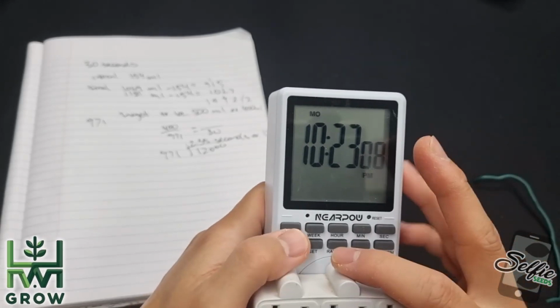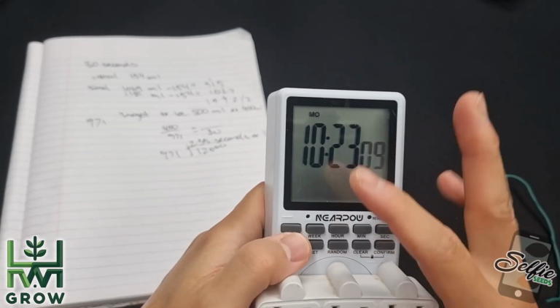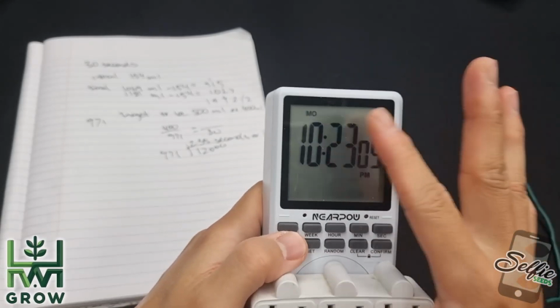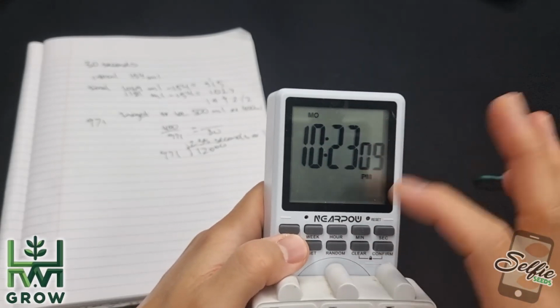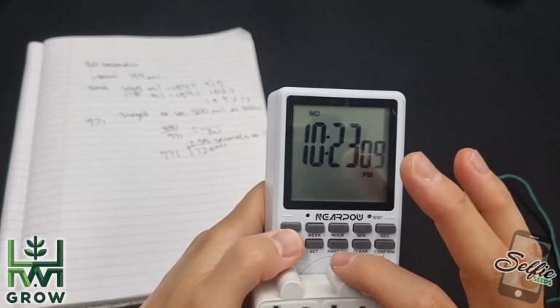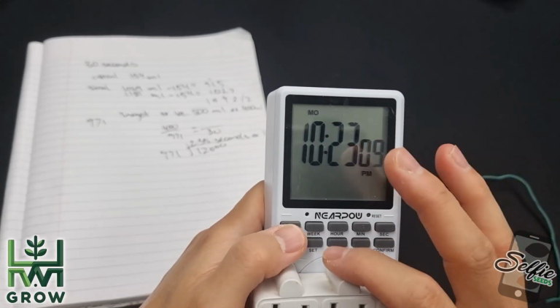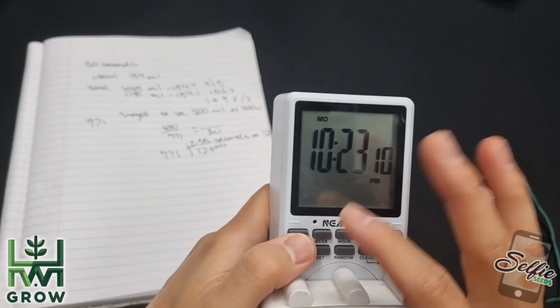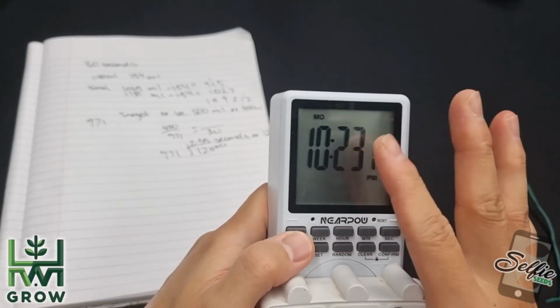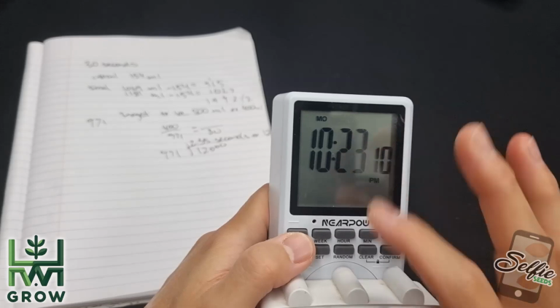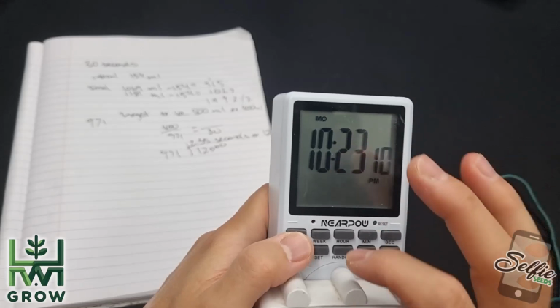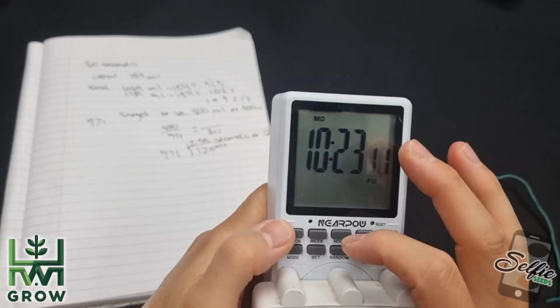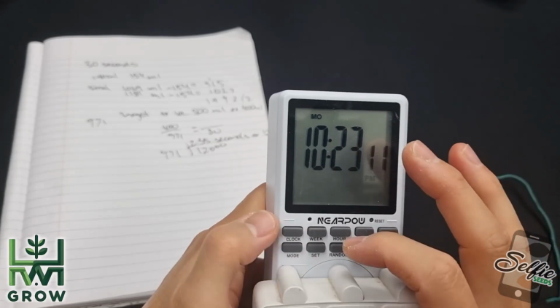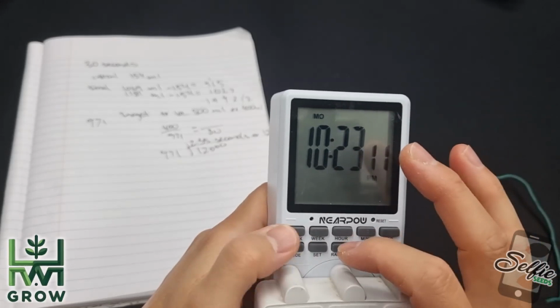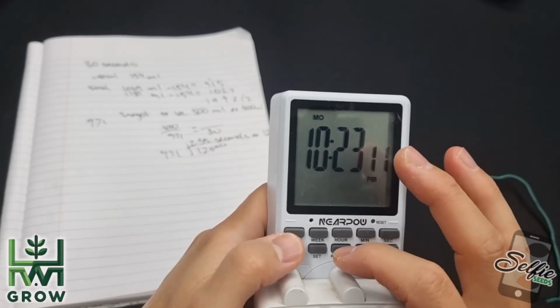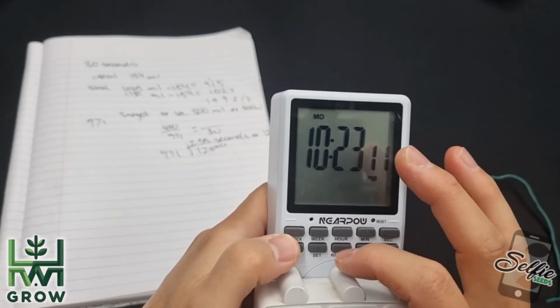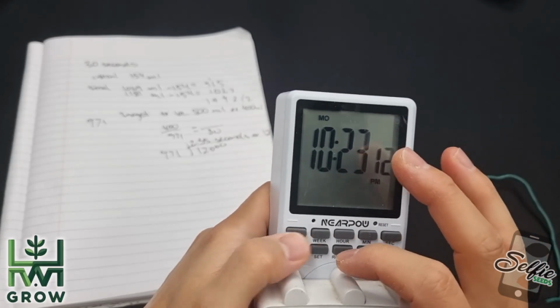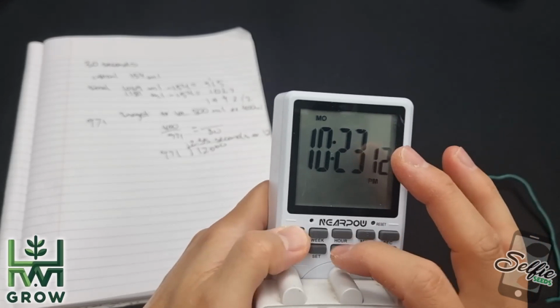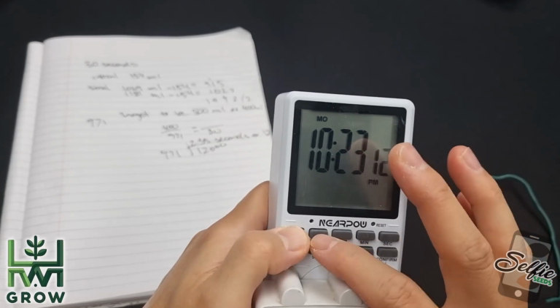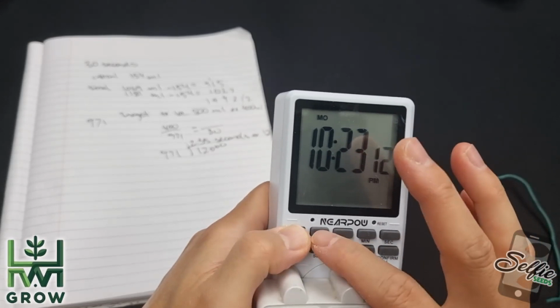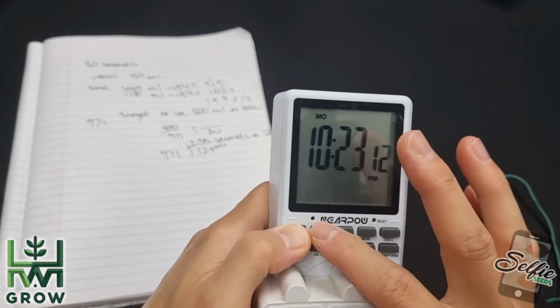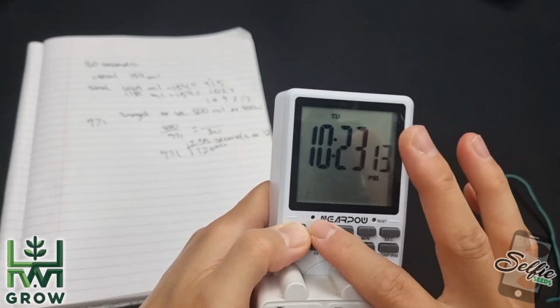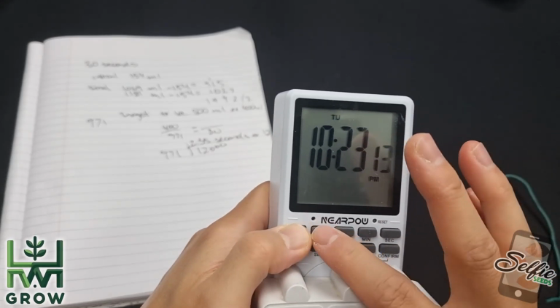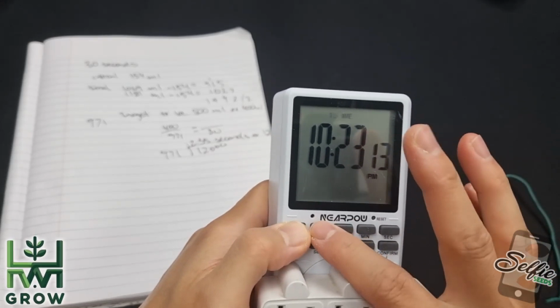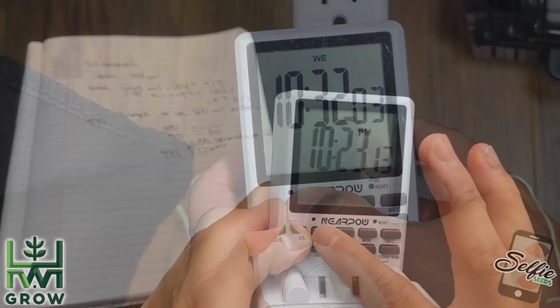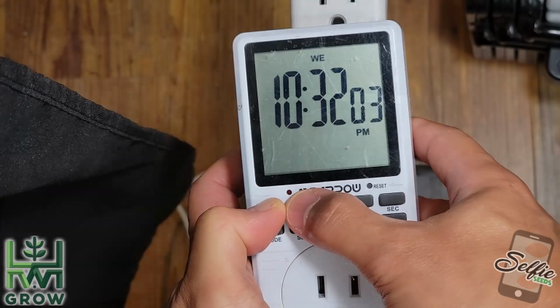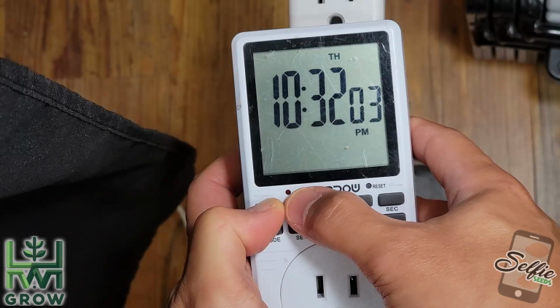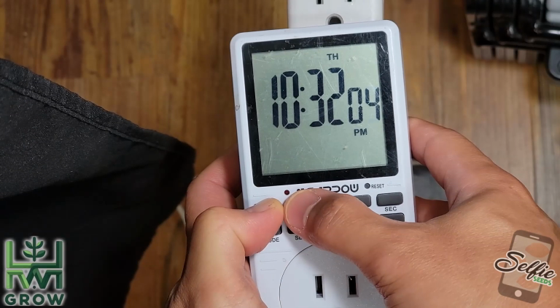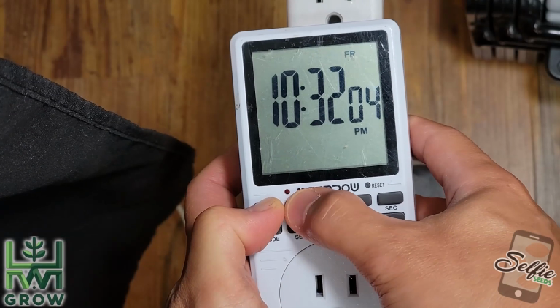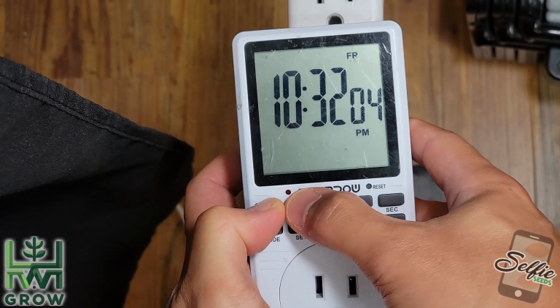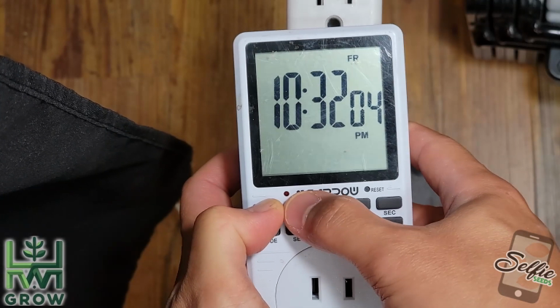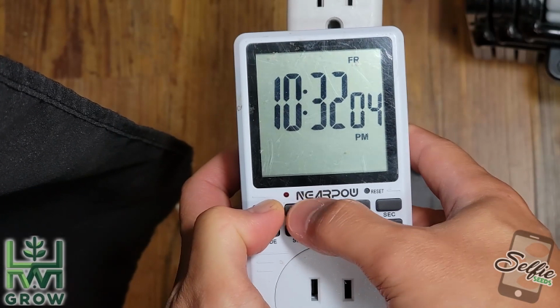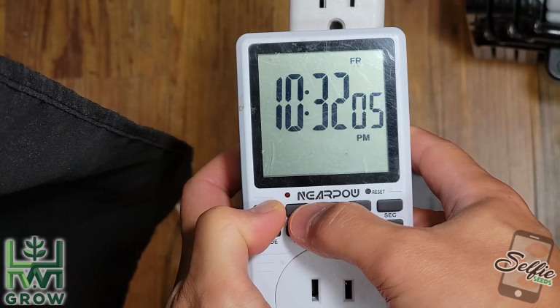You also want to set the week. Hold down clock, press week, okay, then let go.